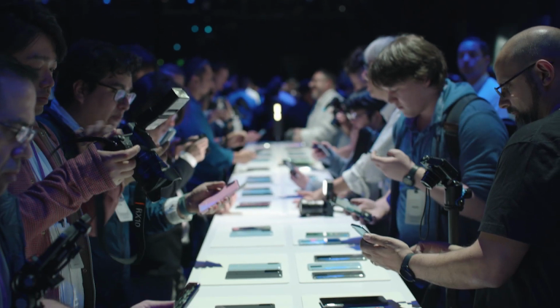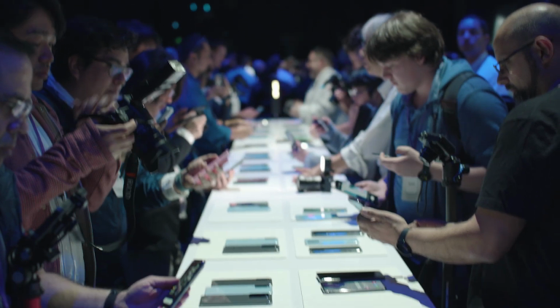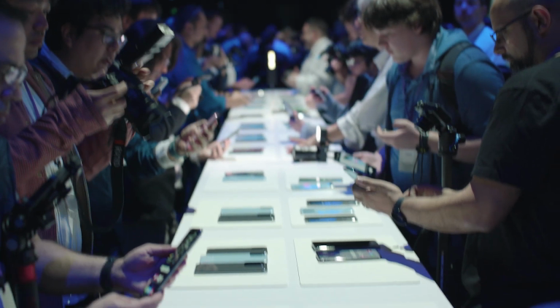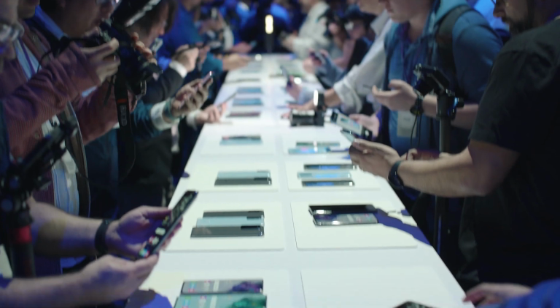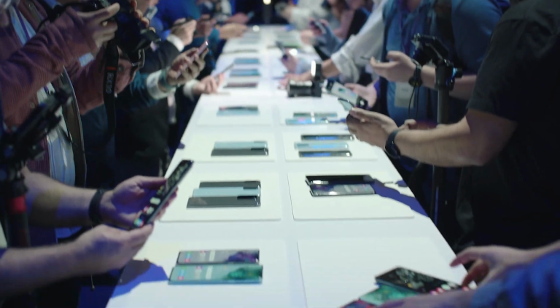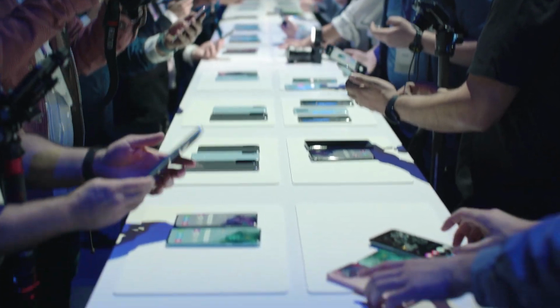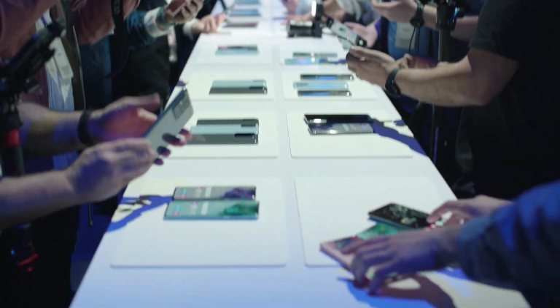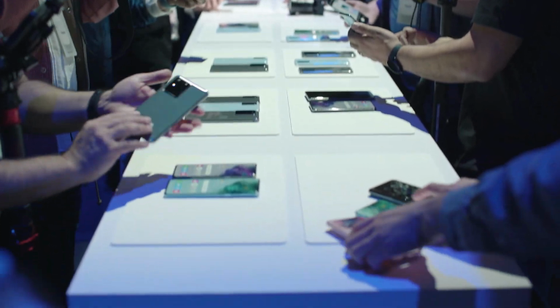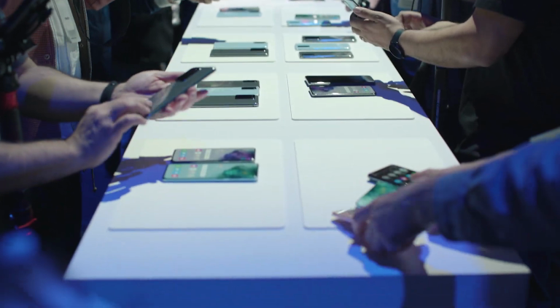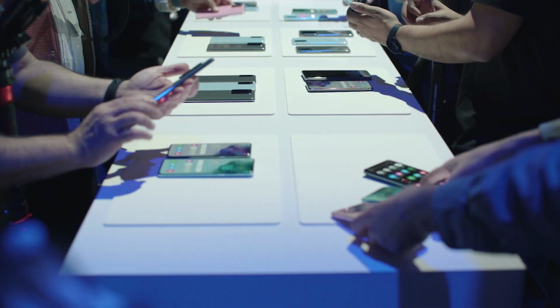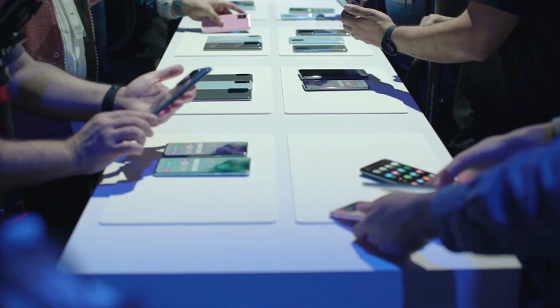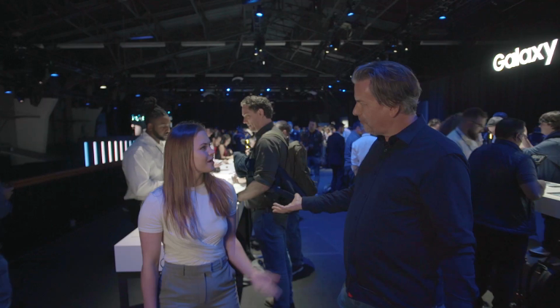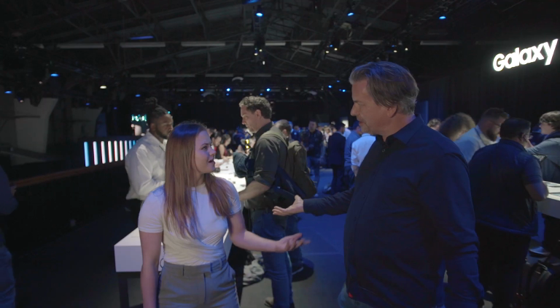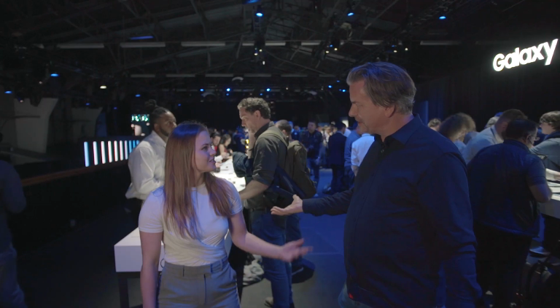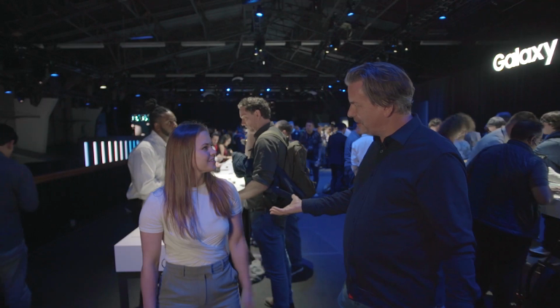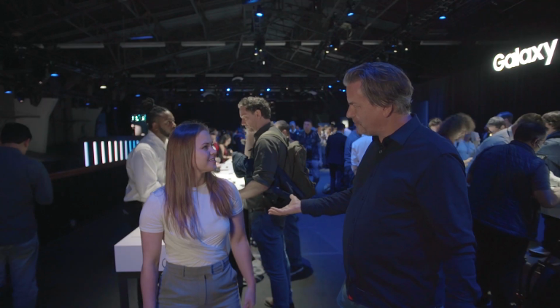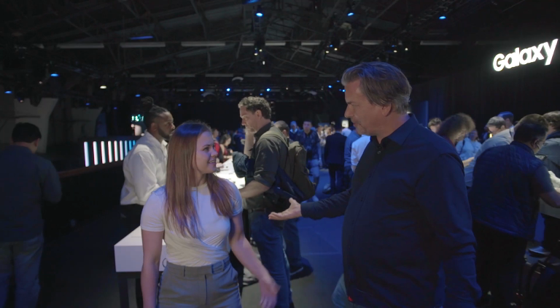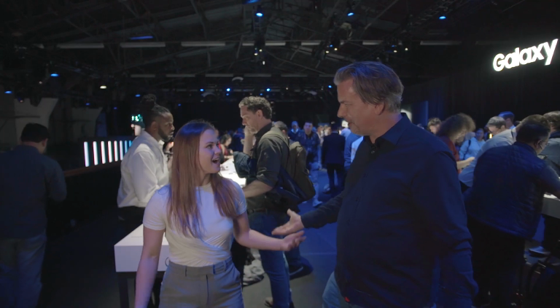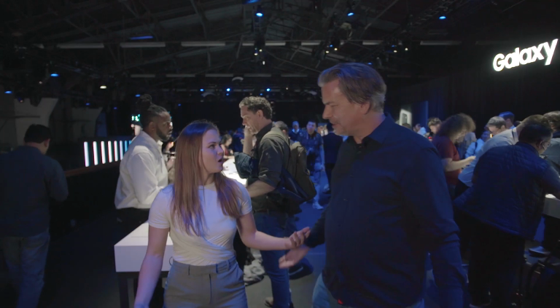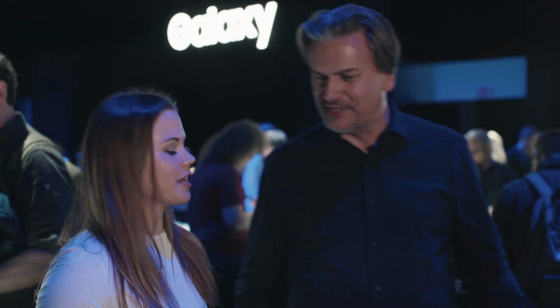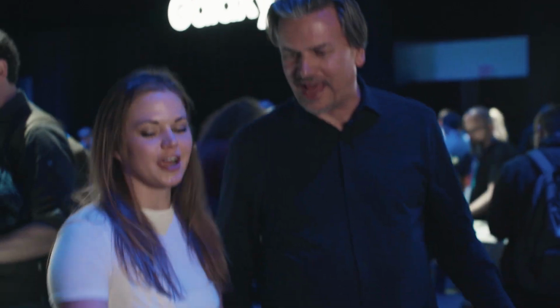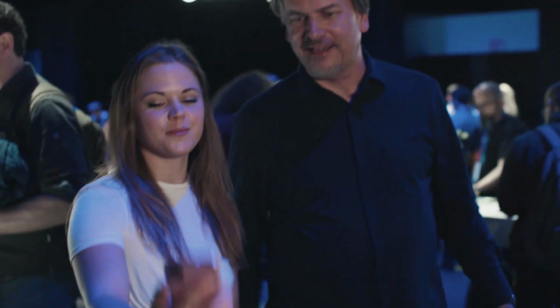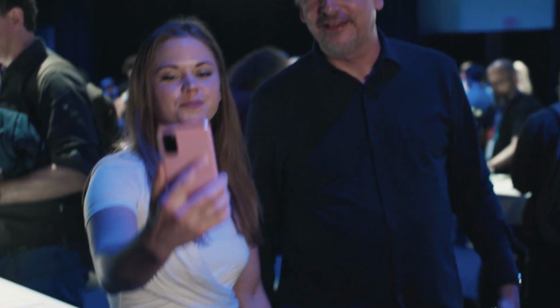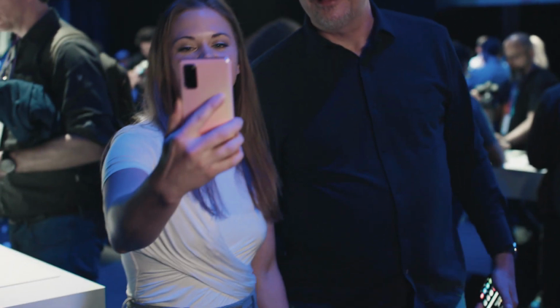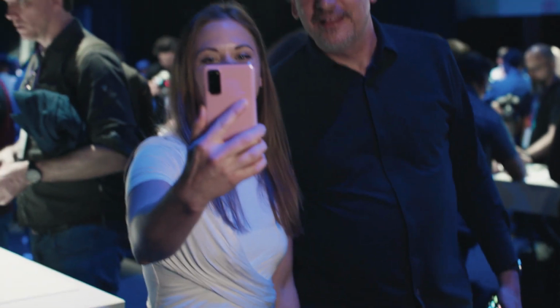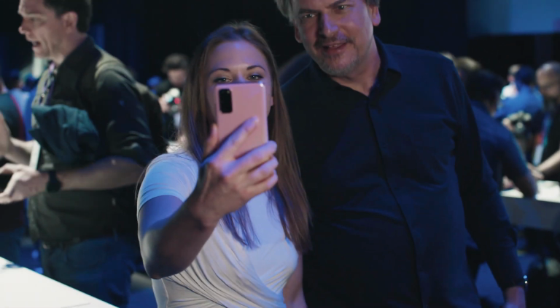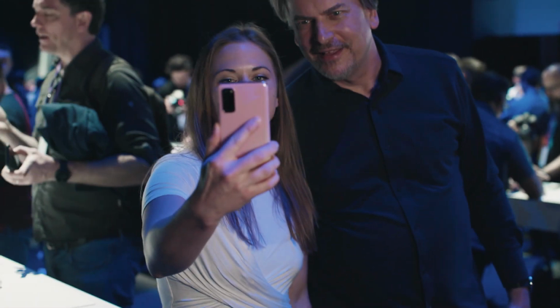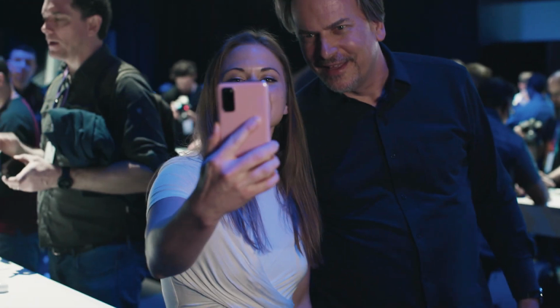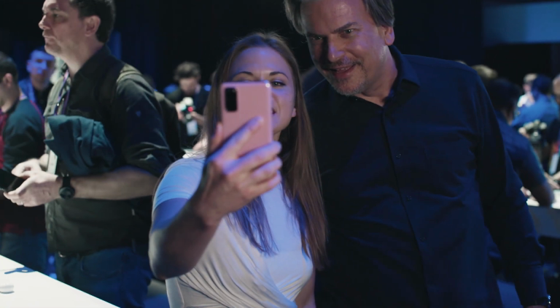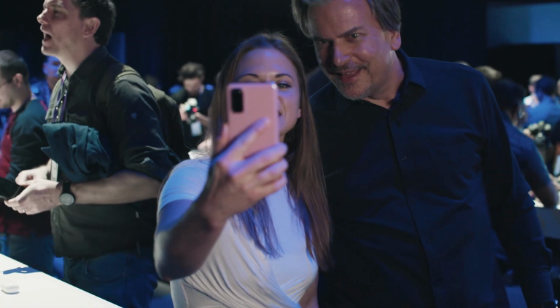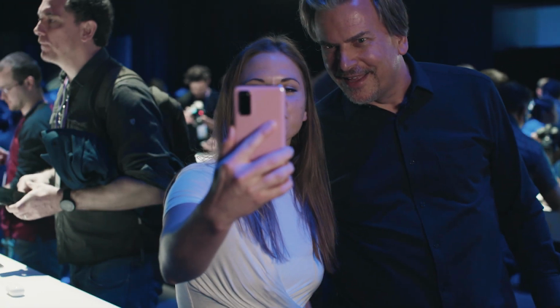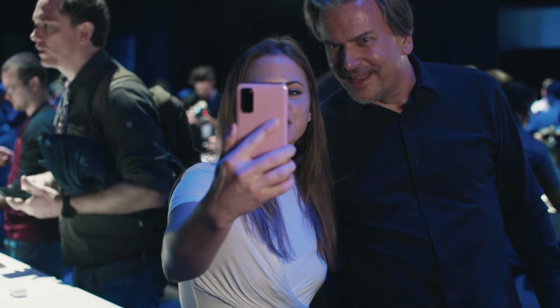Can we take a selfie? Why don't we take a selfie while we're here? Yeah, let's do that. Take a selfie.